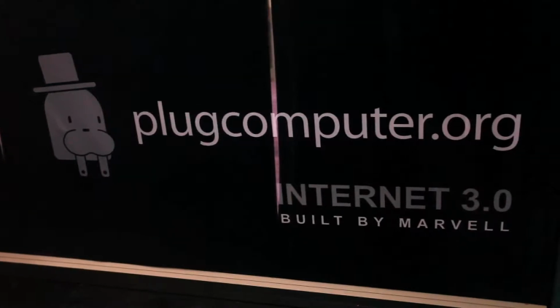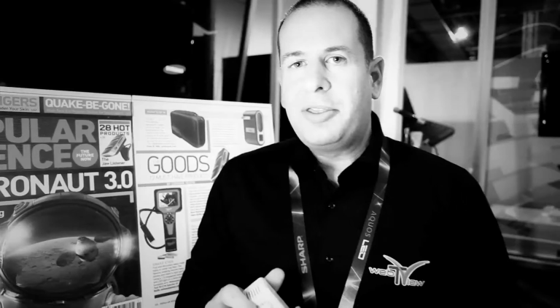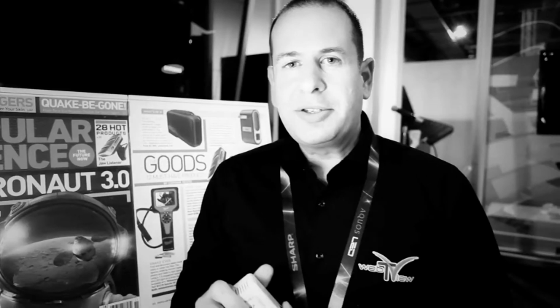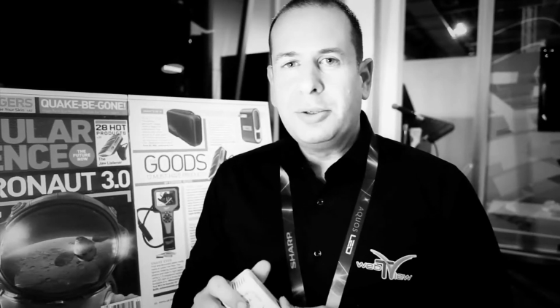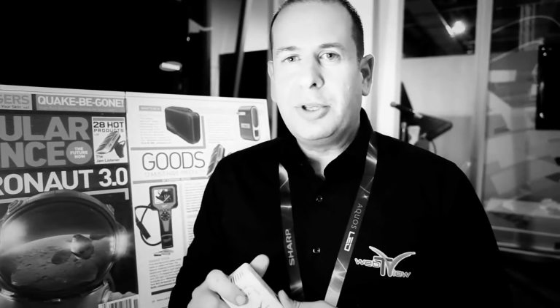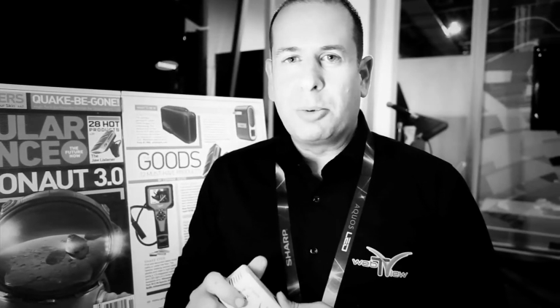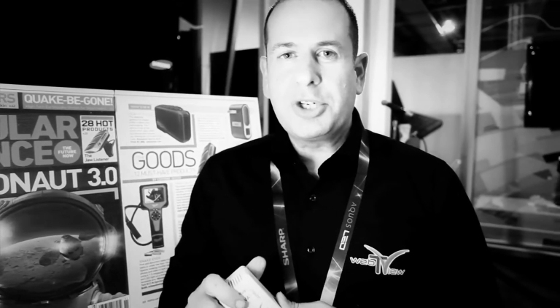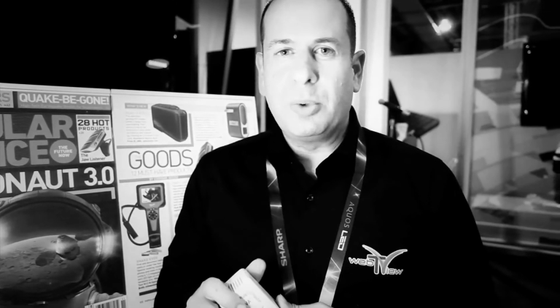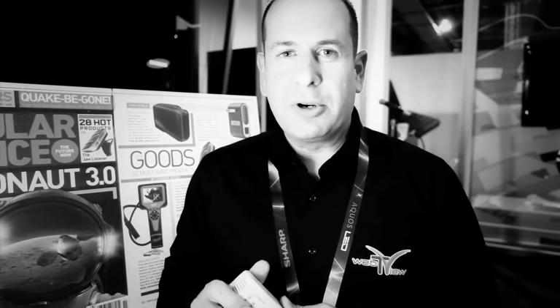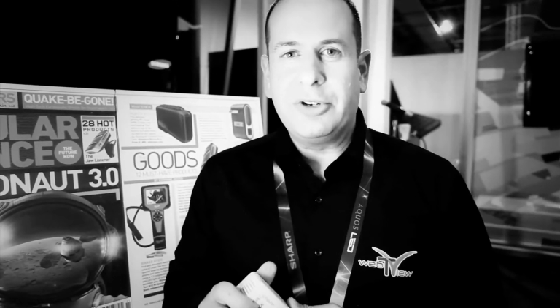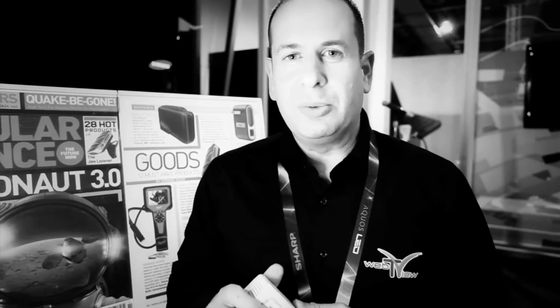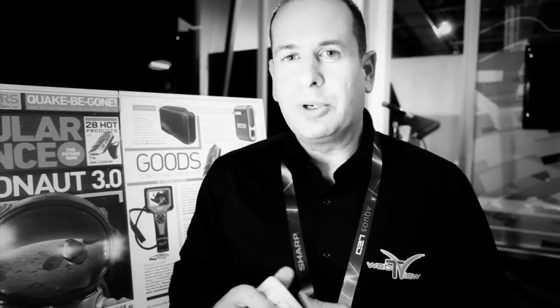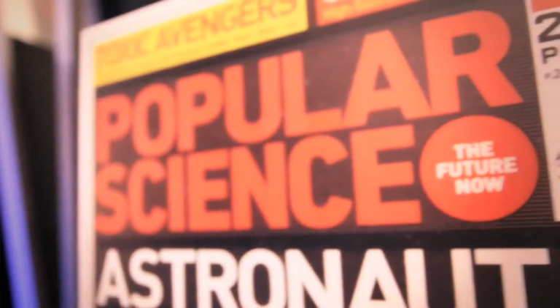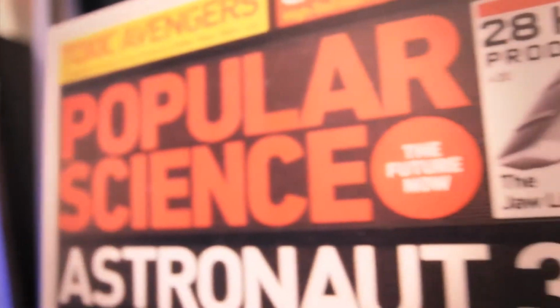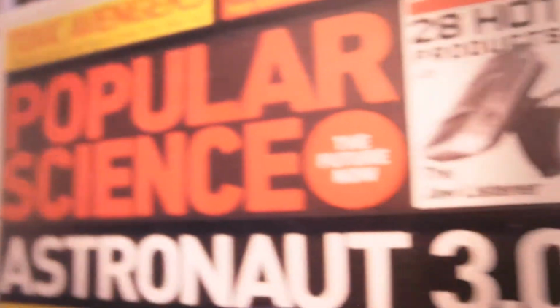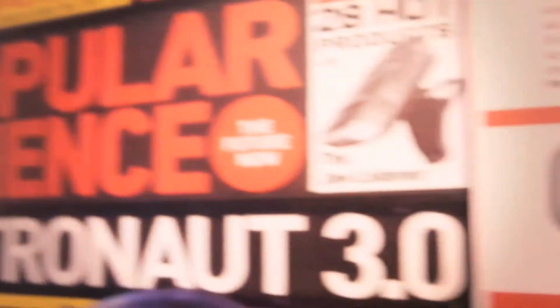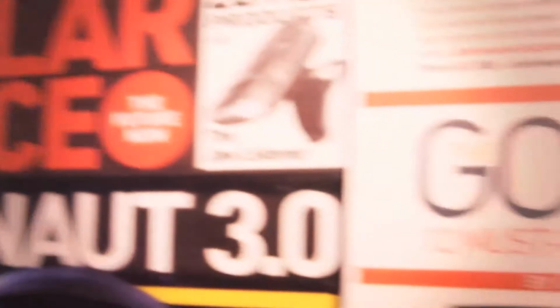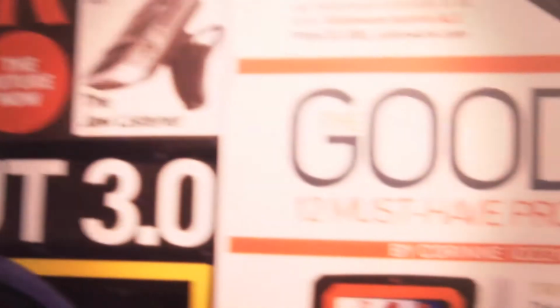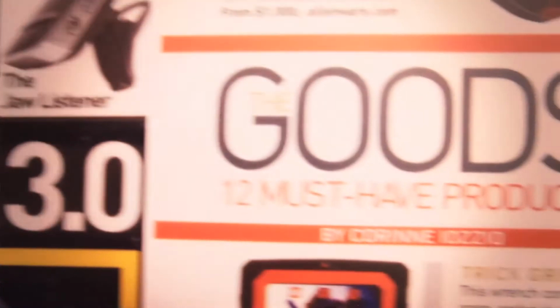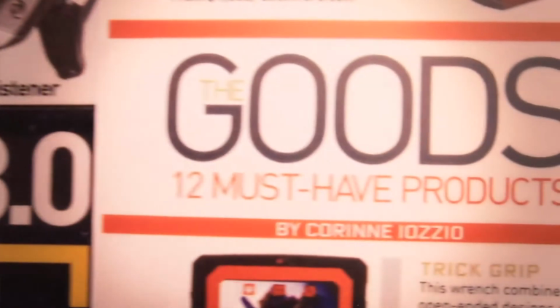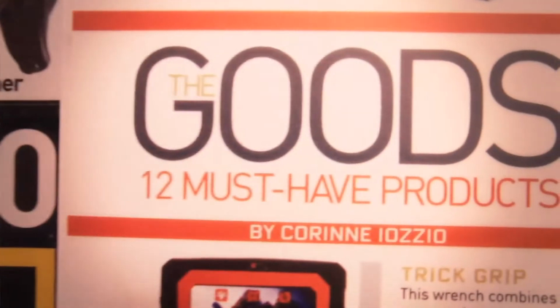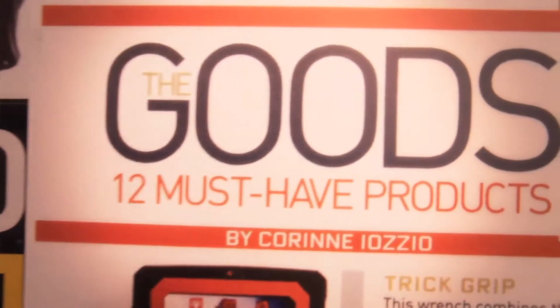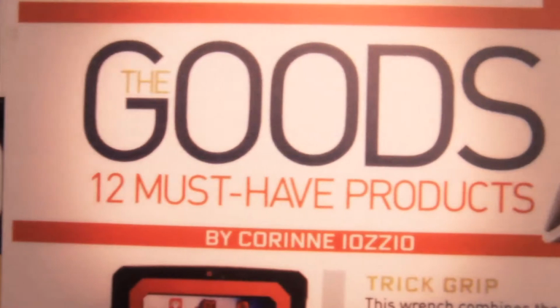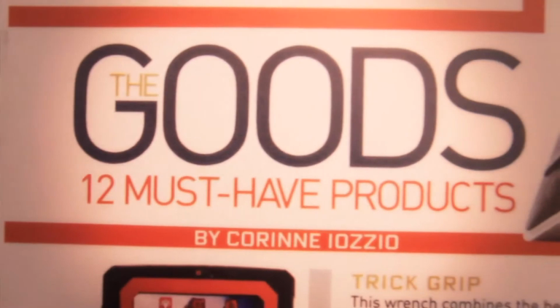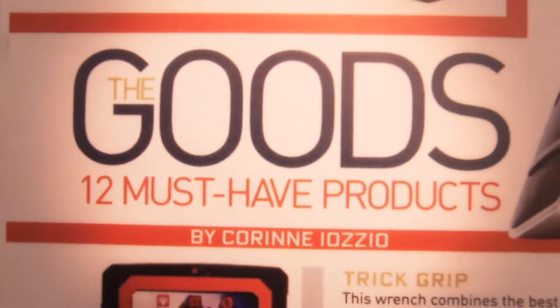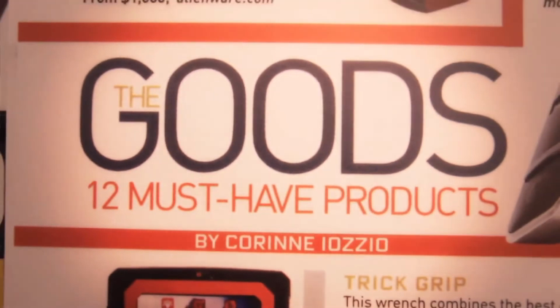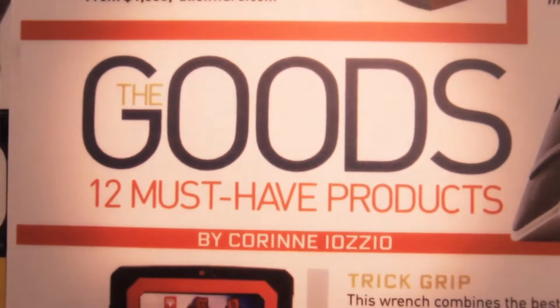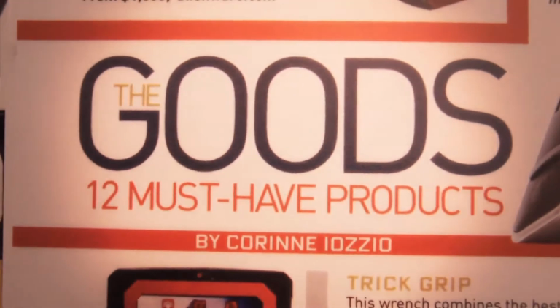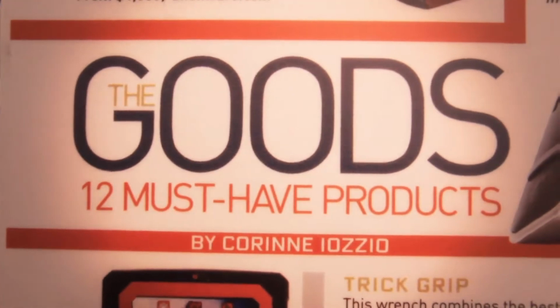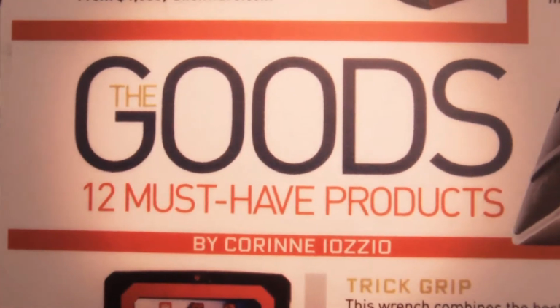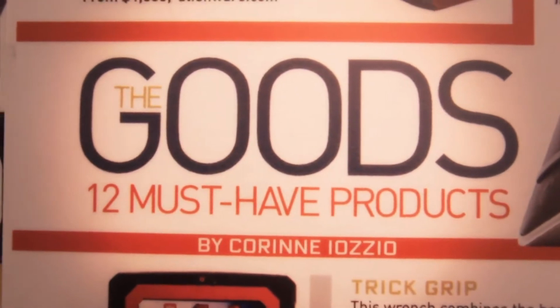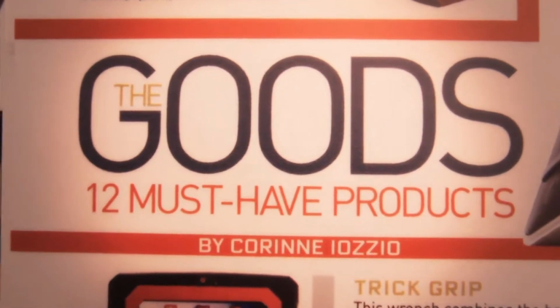Thanks to the cooperation with Marvell, we were one of the 12 must-have products of Popular Science magazine of 2009.